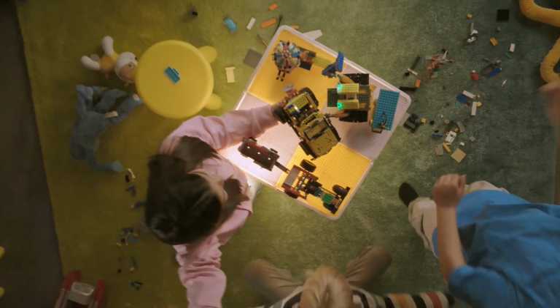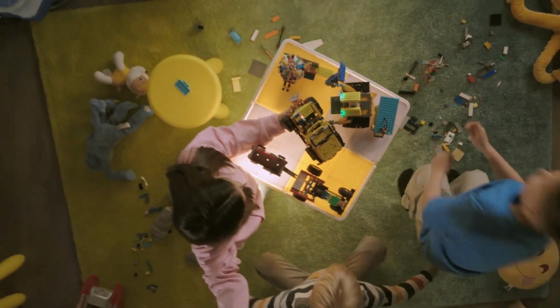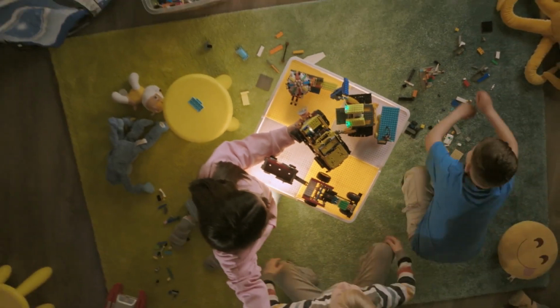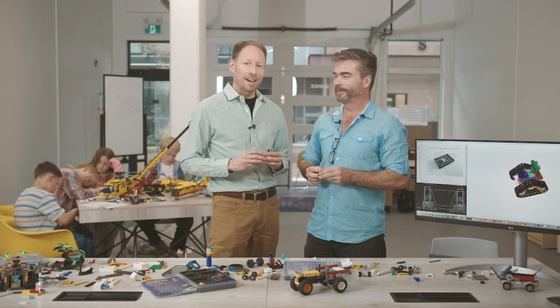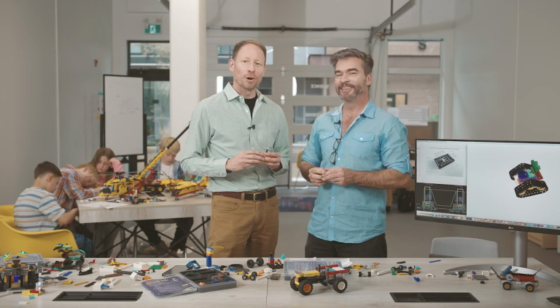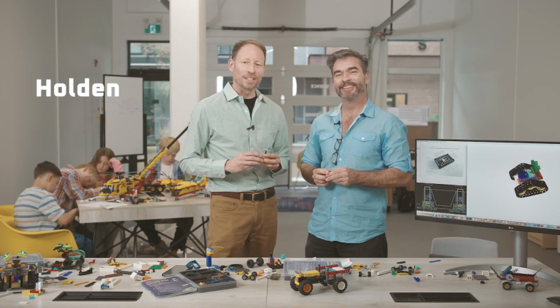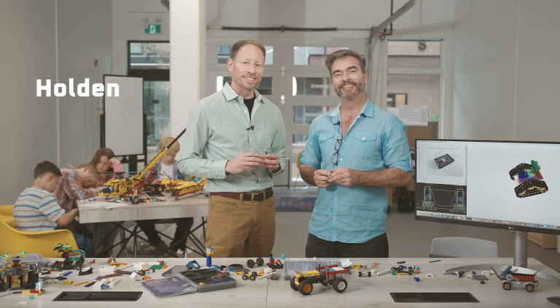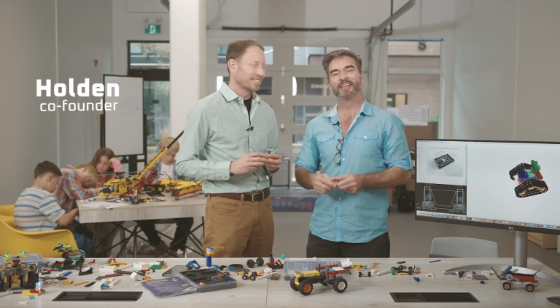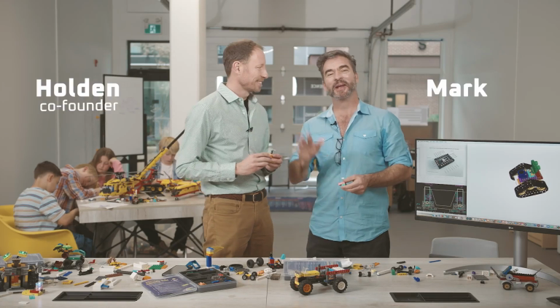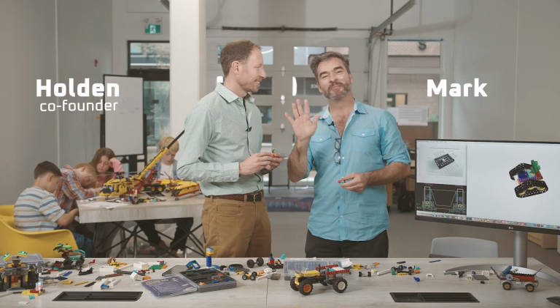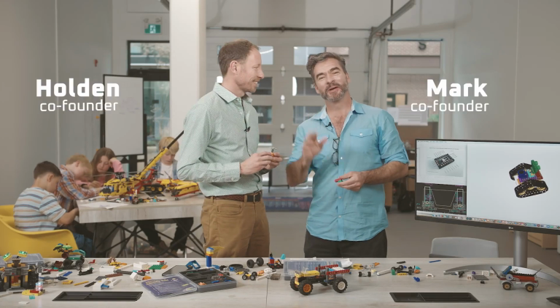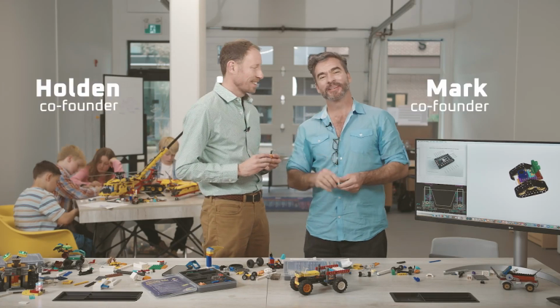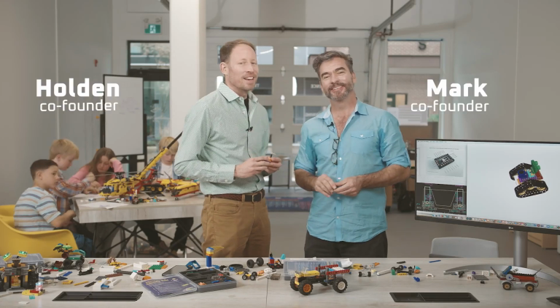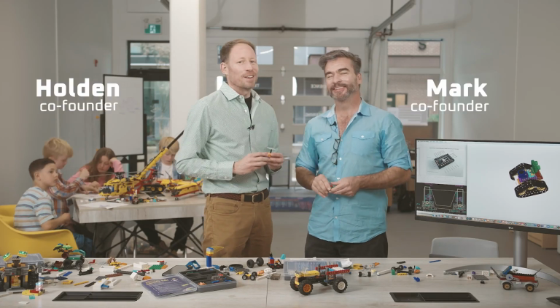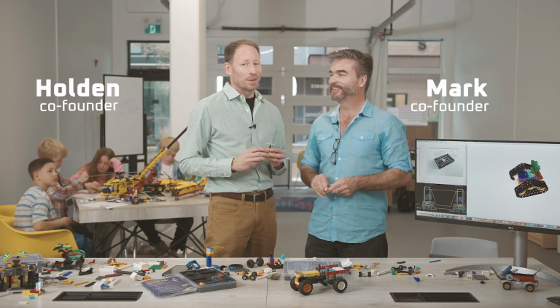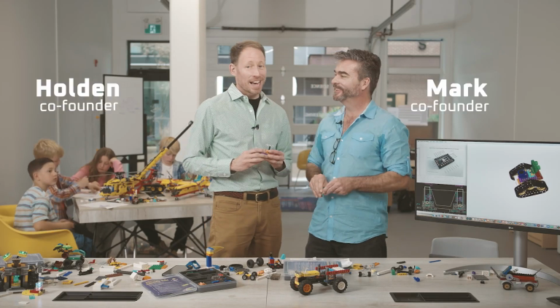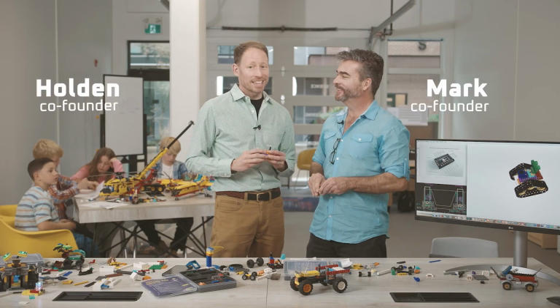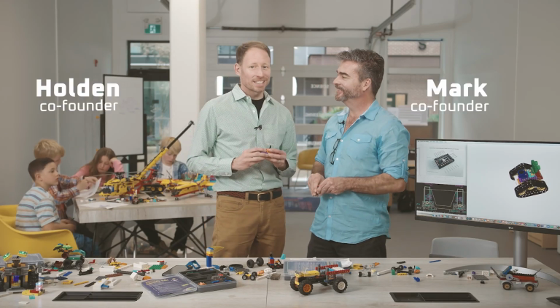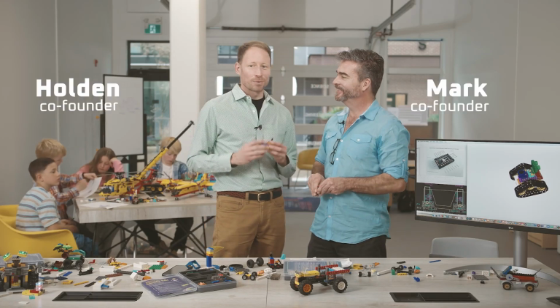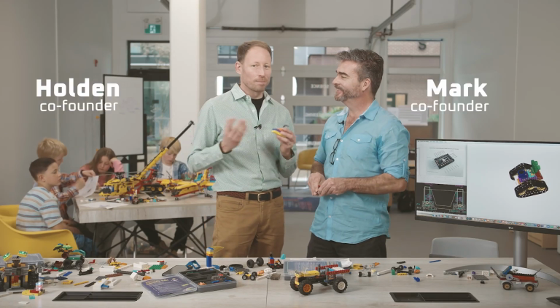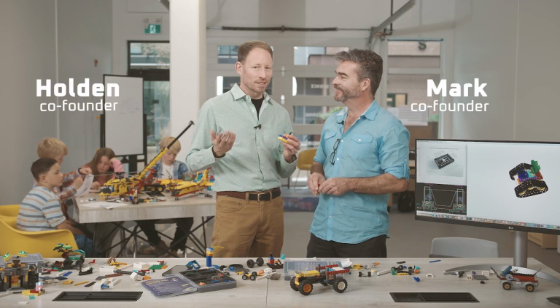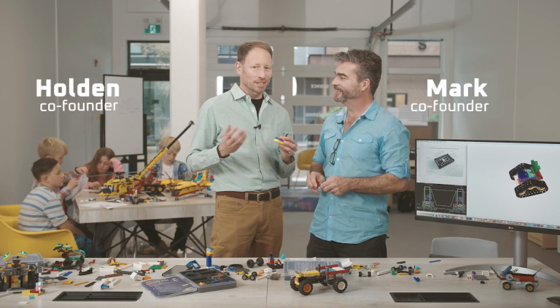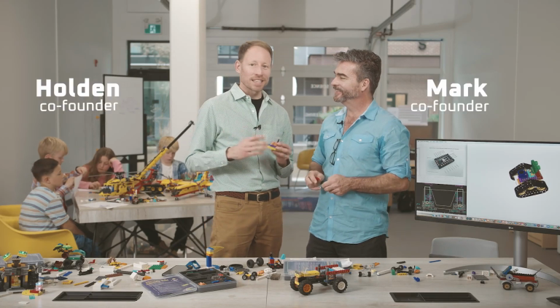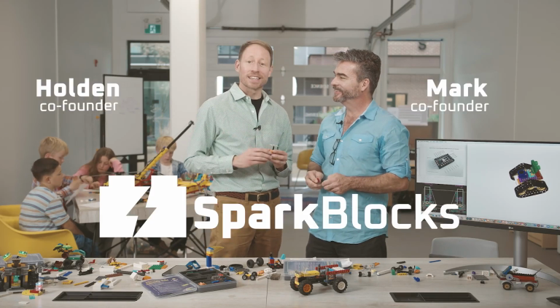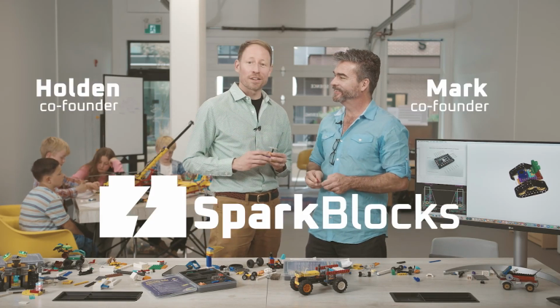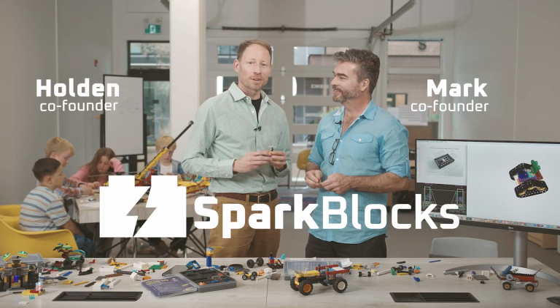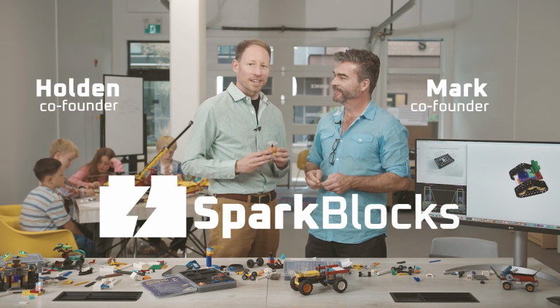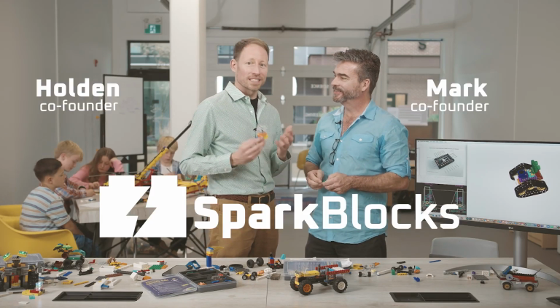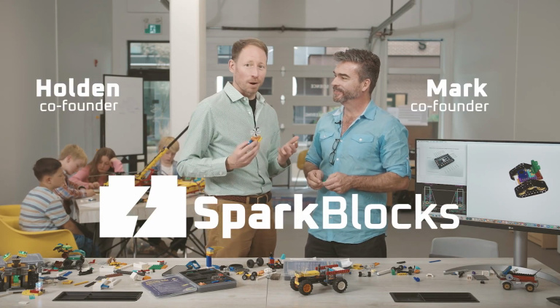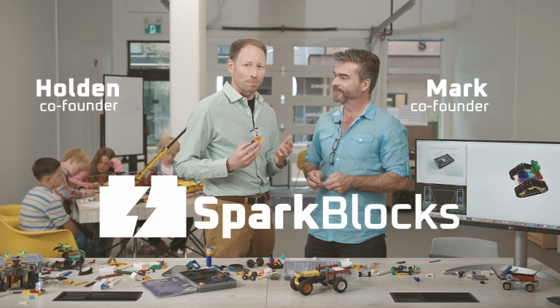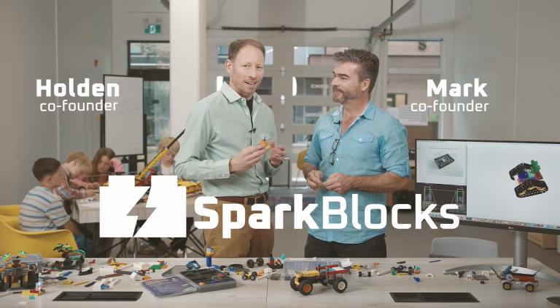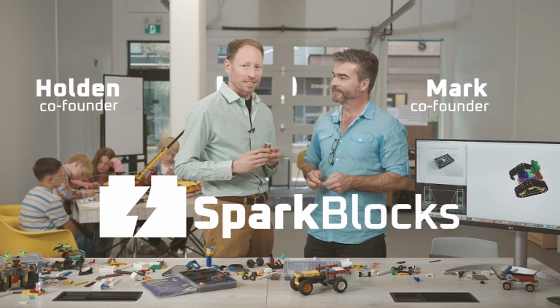Hi, I'm Holden. And I'm Mark. We're dads, we're builders, and together we created Spark Blocks.